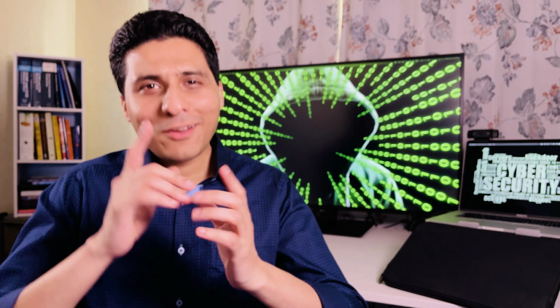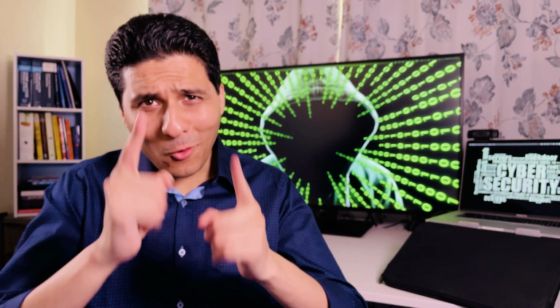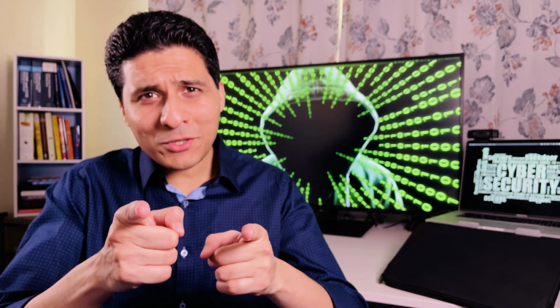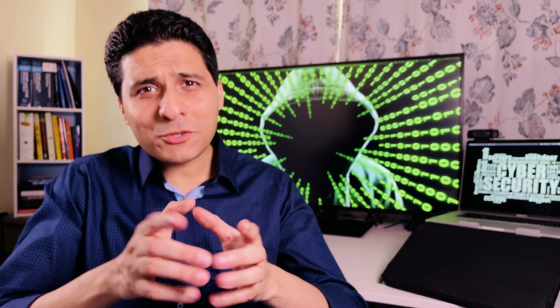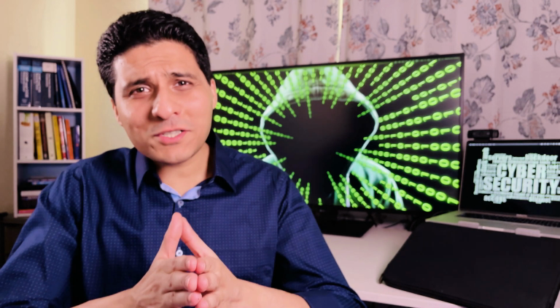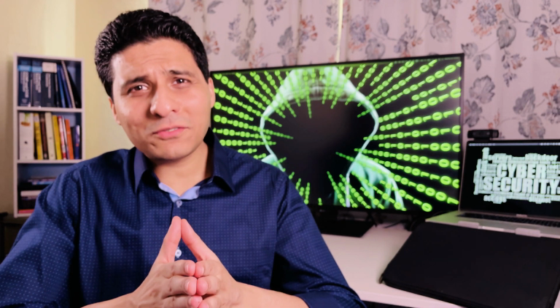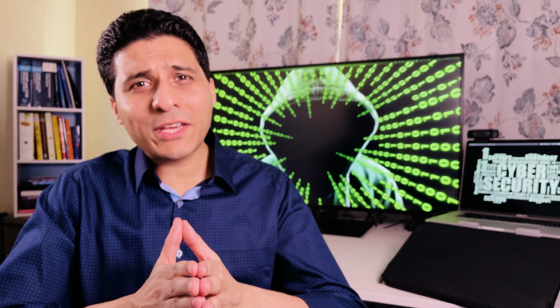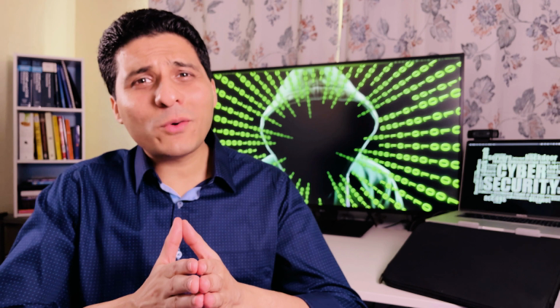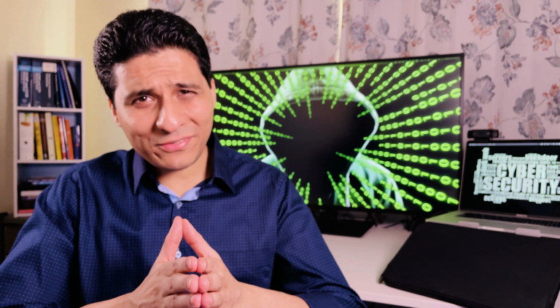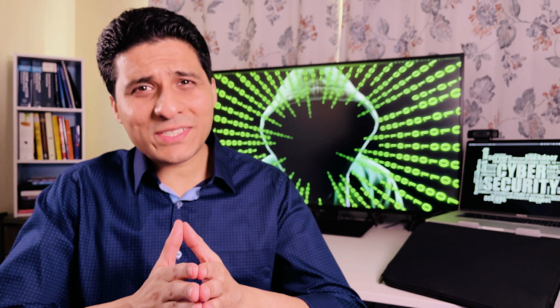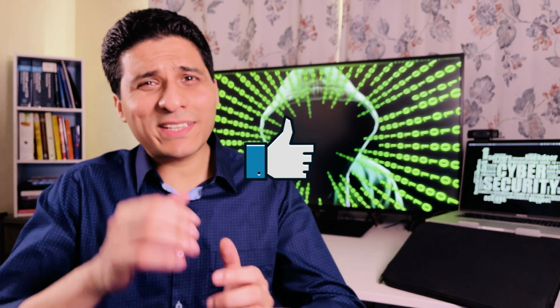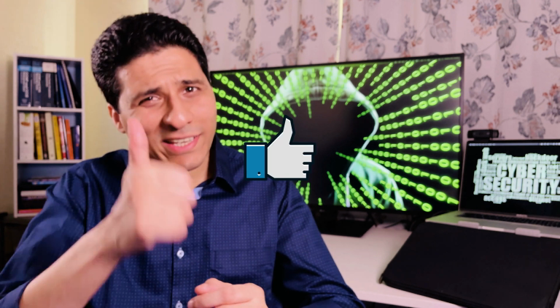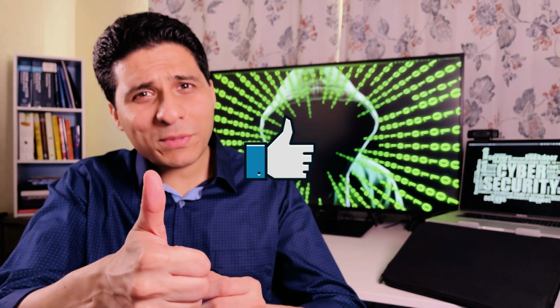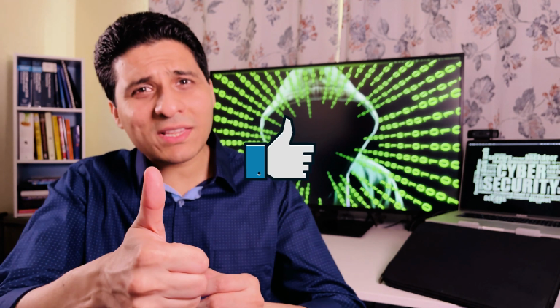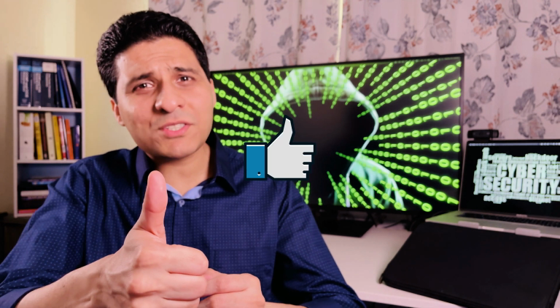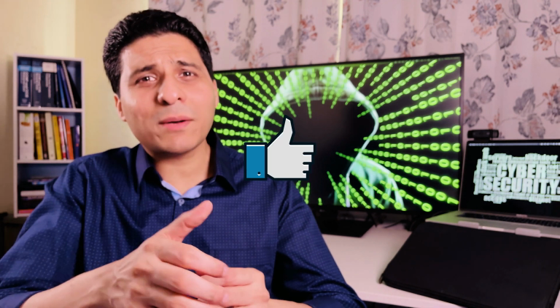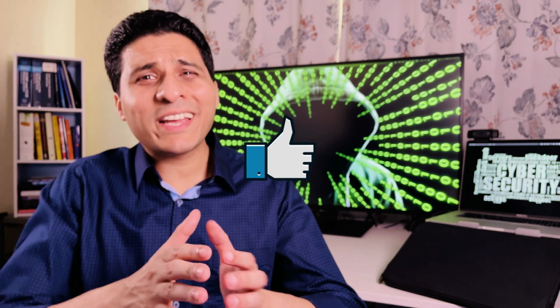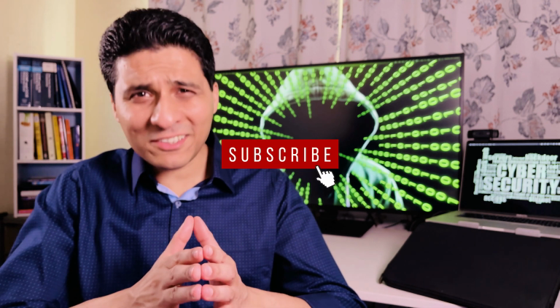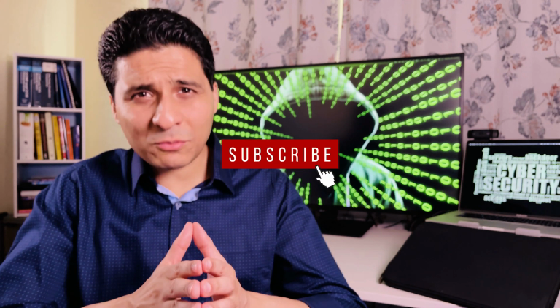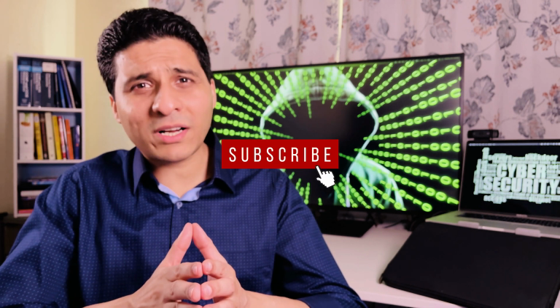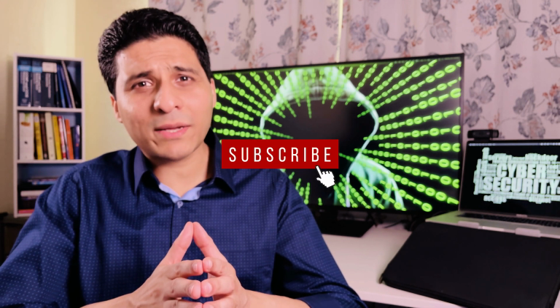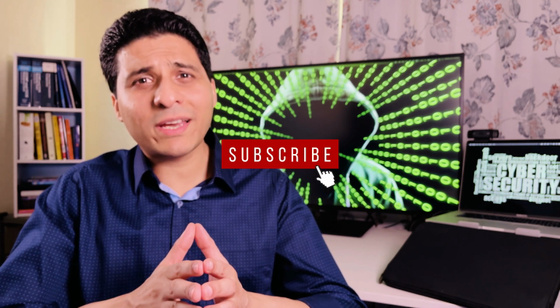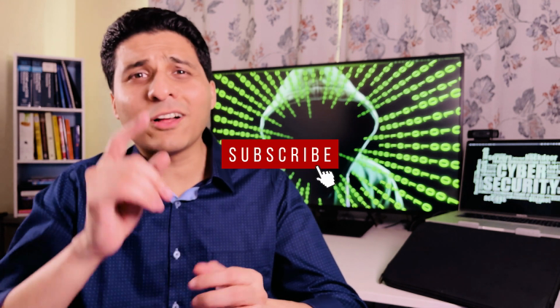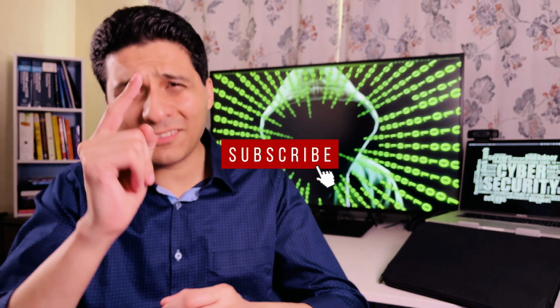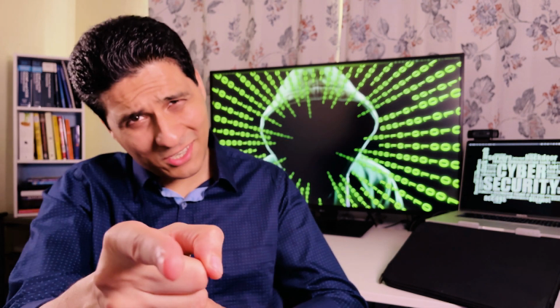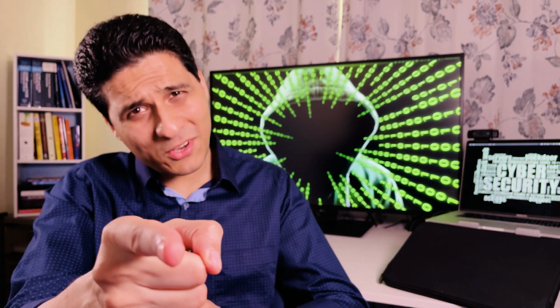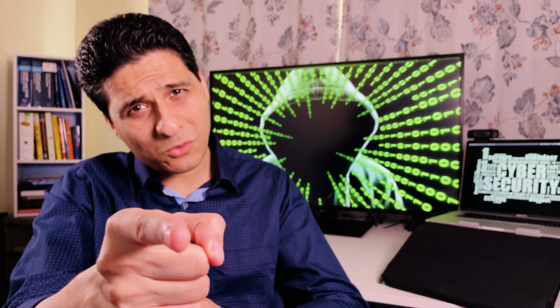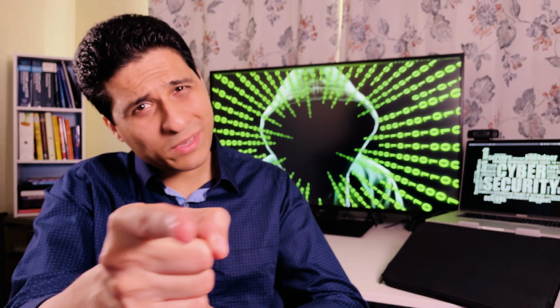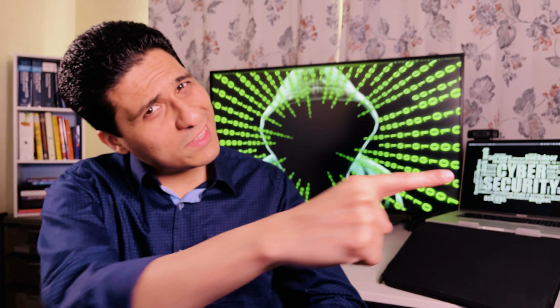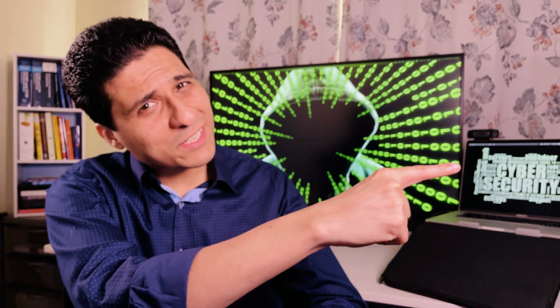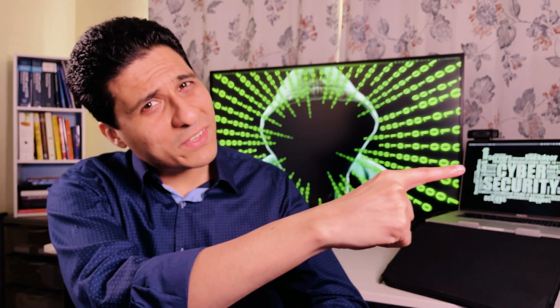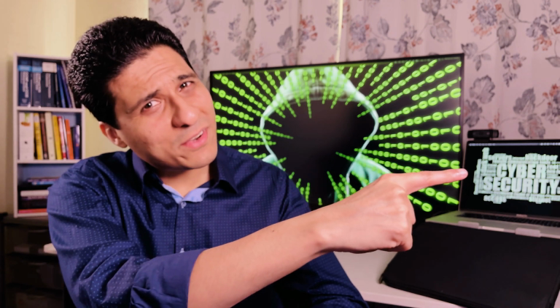Hope you enjoyed today's video. If you did, give me a thumbs up, hit subscribe, and I'll see you in the next video.